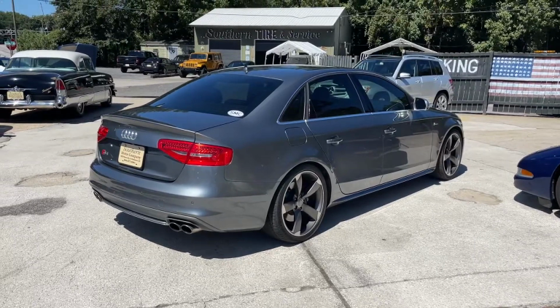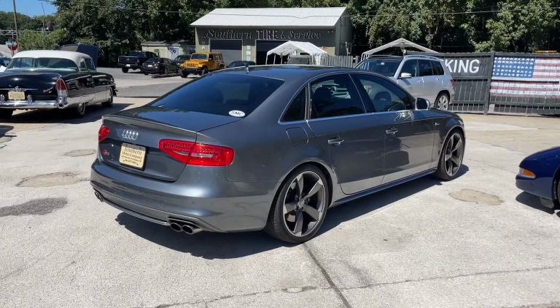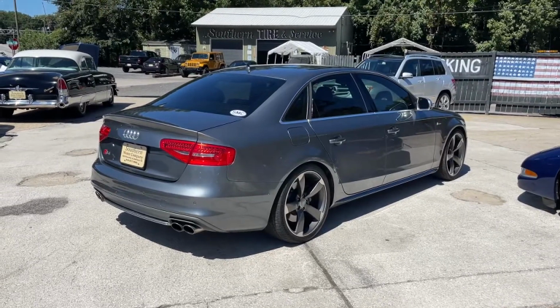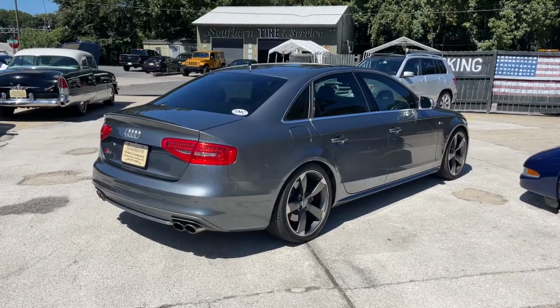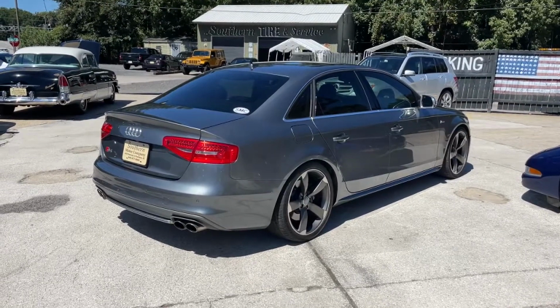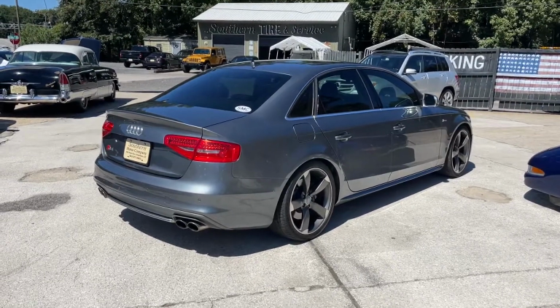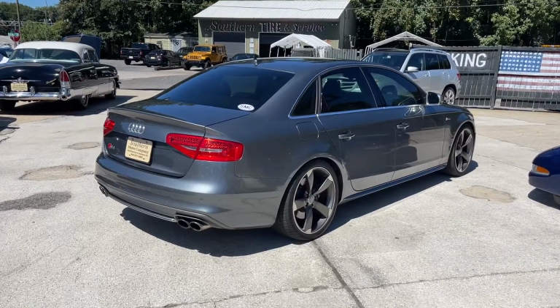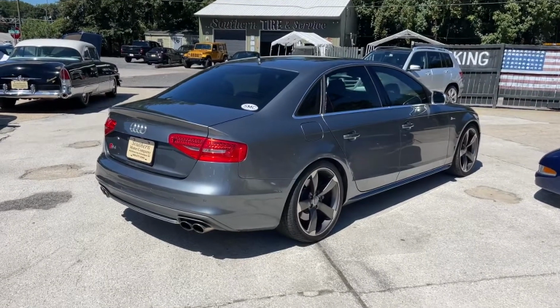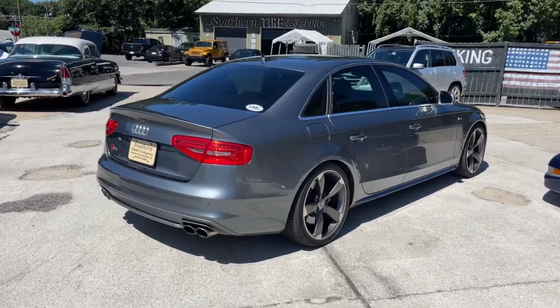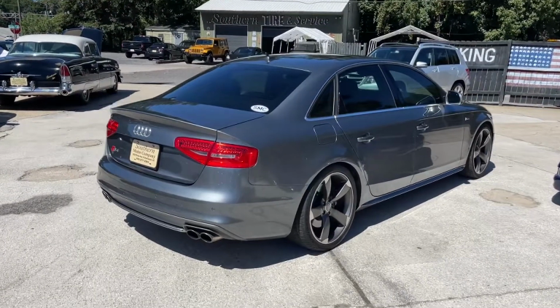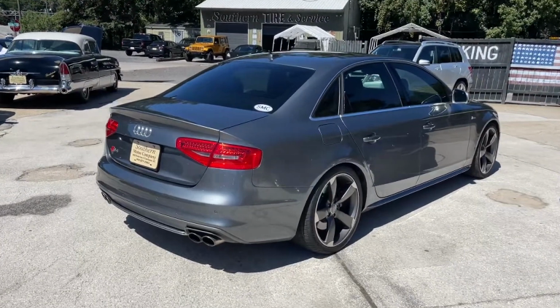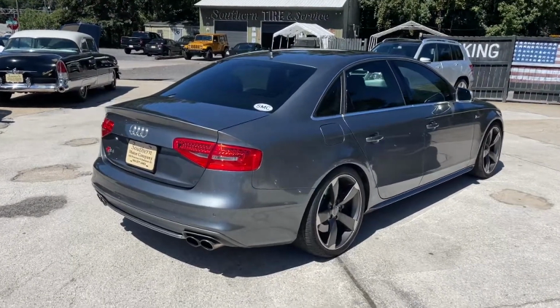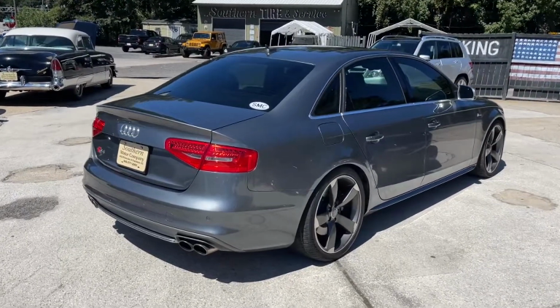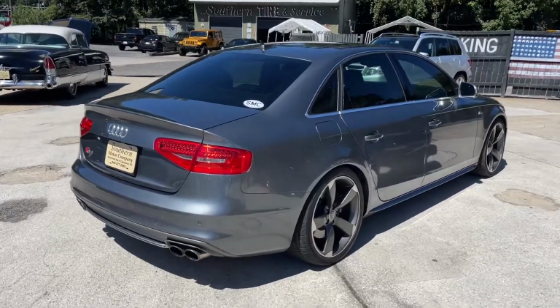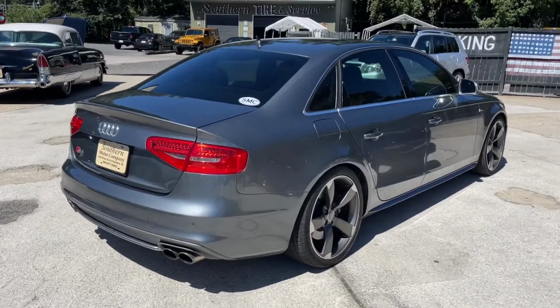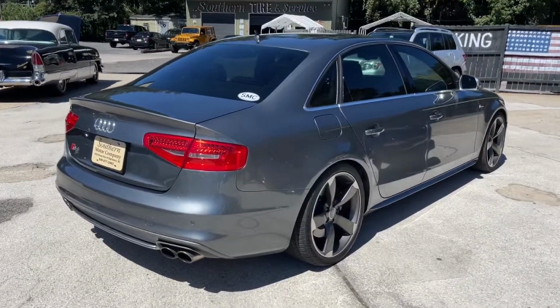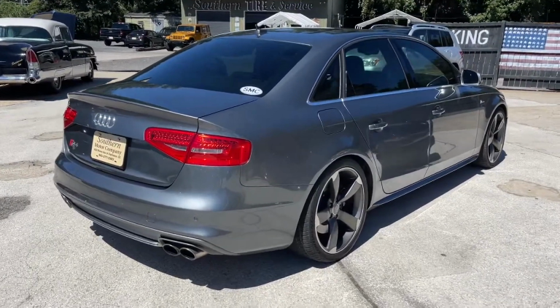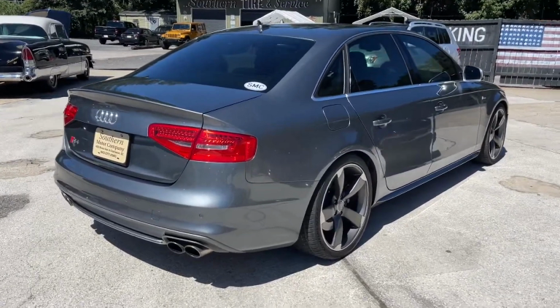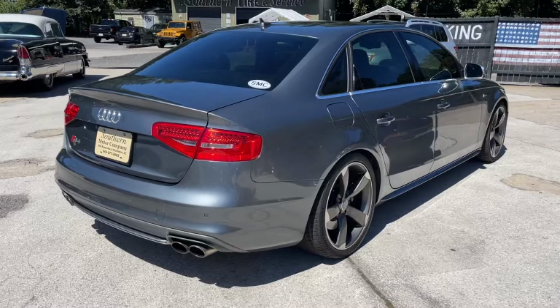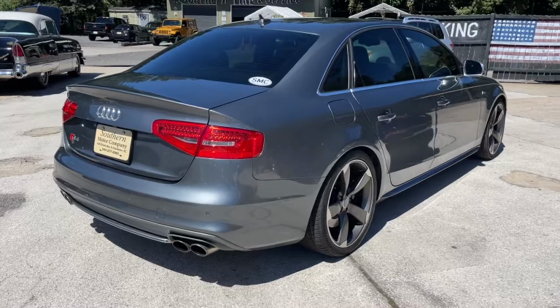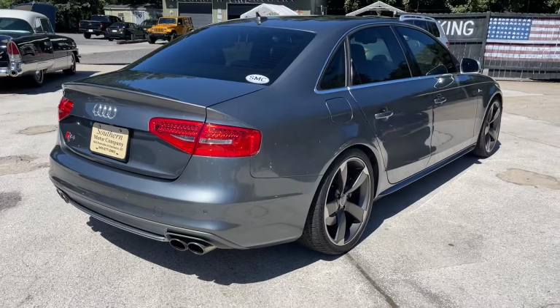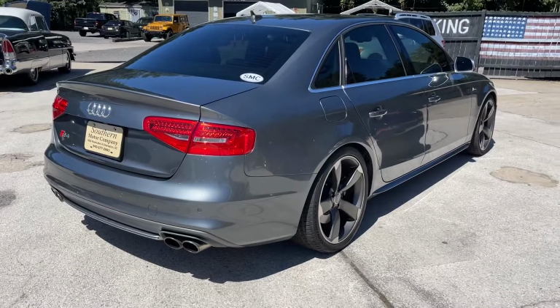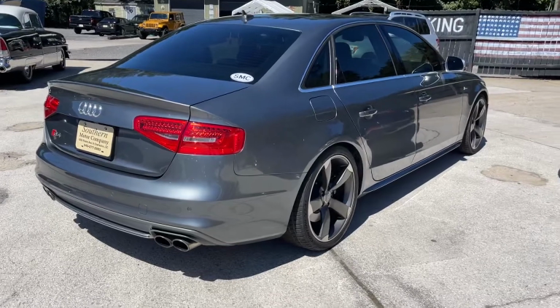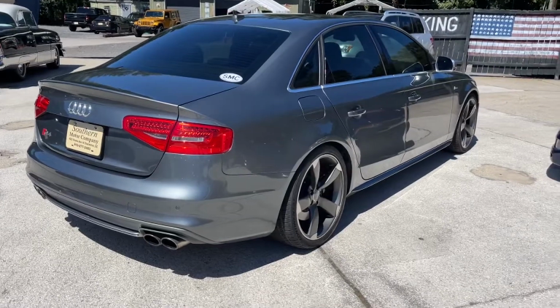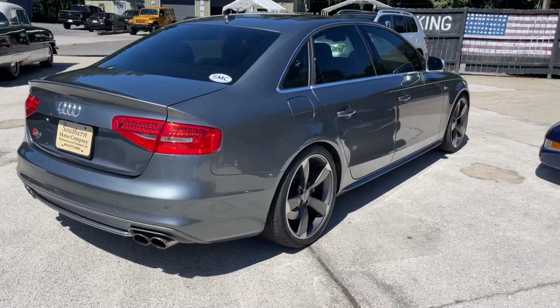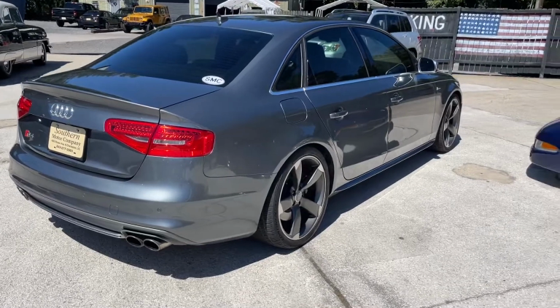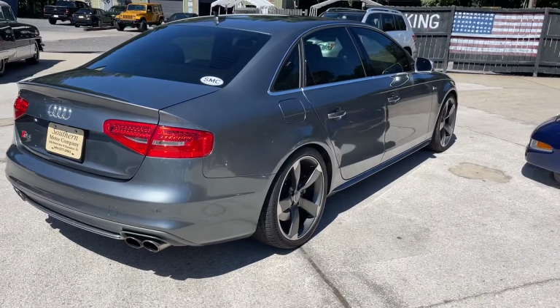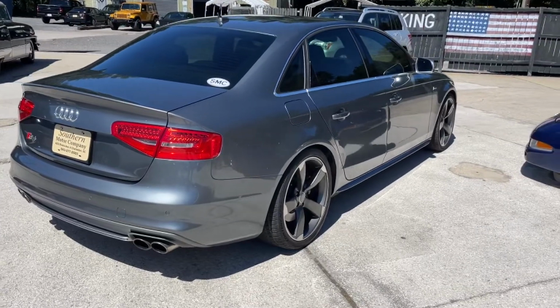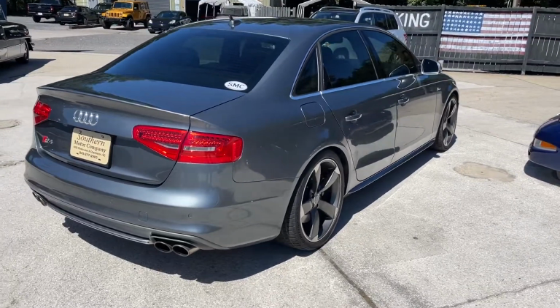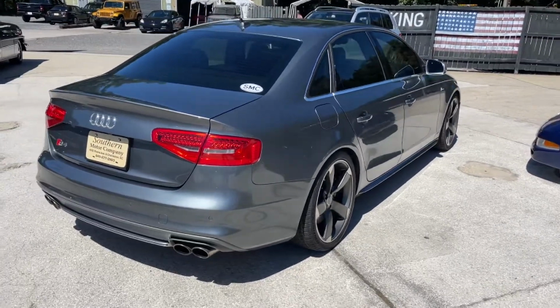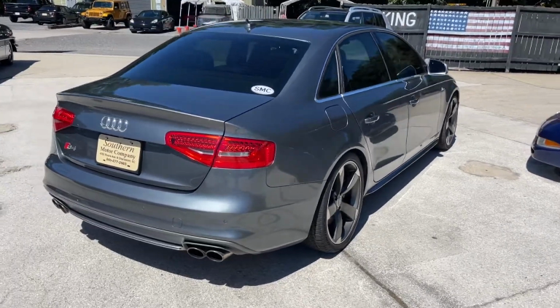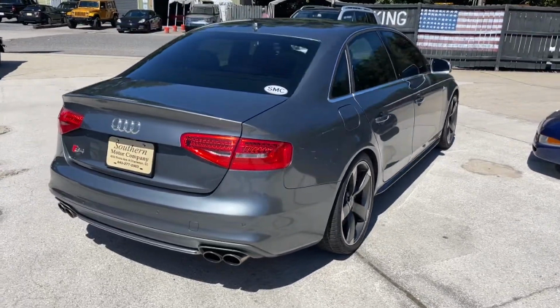You can also click on the Carfax report, over 50 photos of each vehicle, and of course these videos that we create.